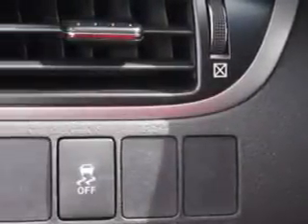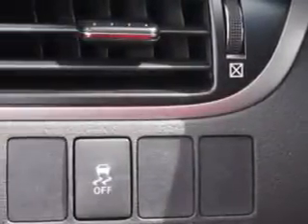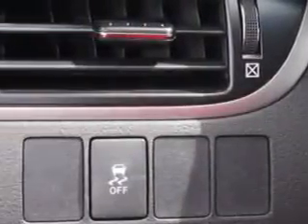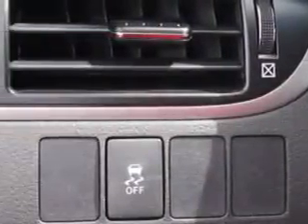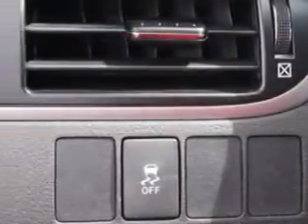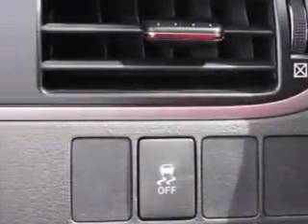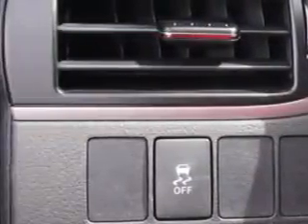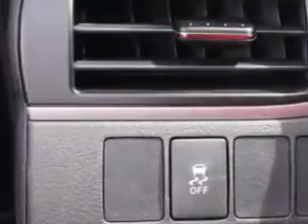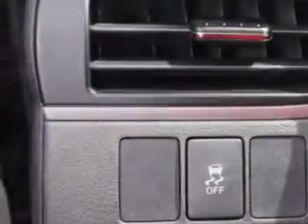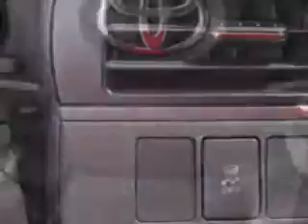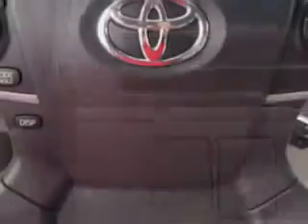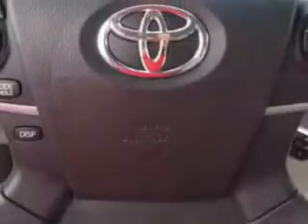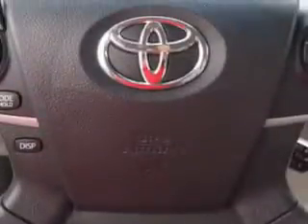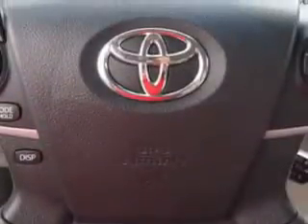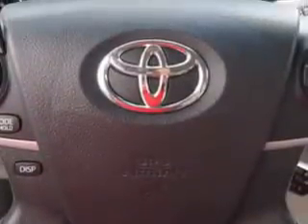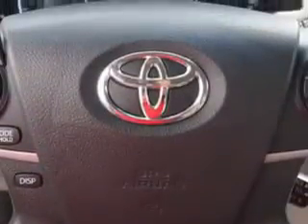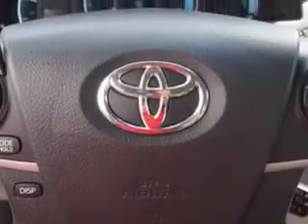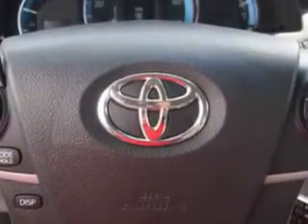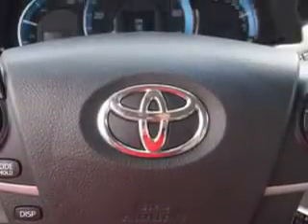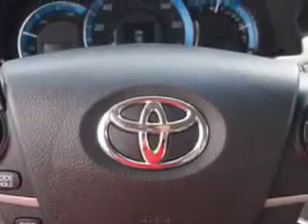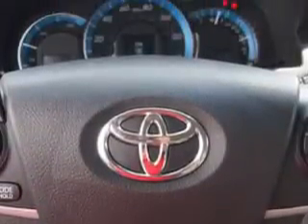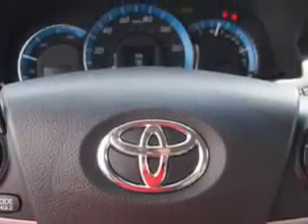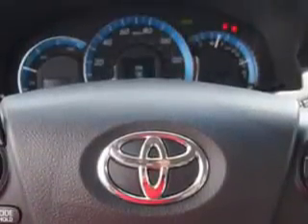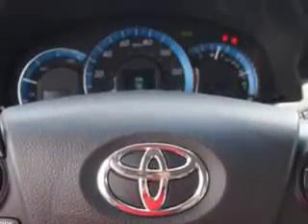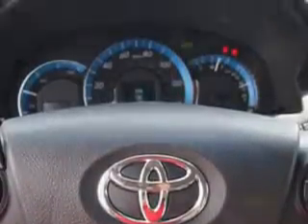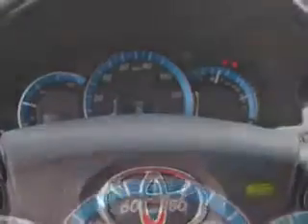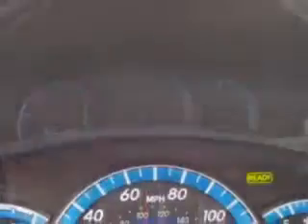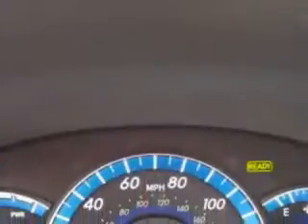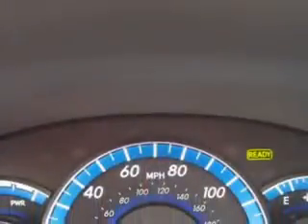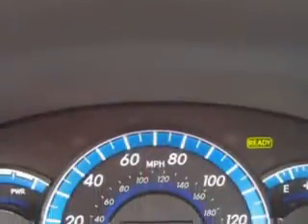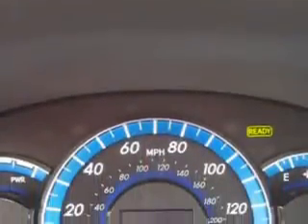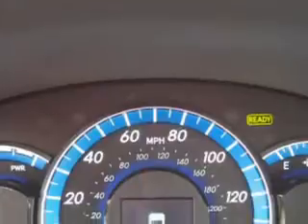Tire pressure monitoring system, passenger seat height adjust, on steering wheel audio and cruise controls, and much more.